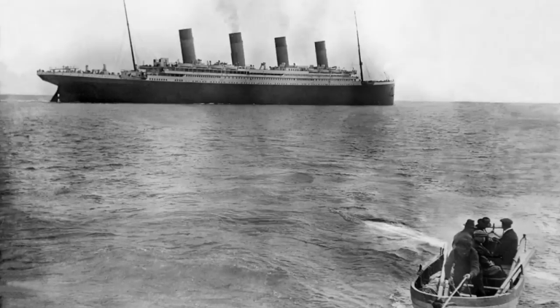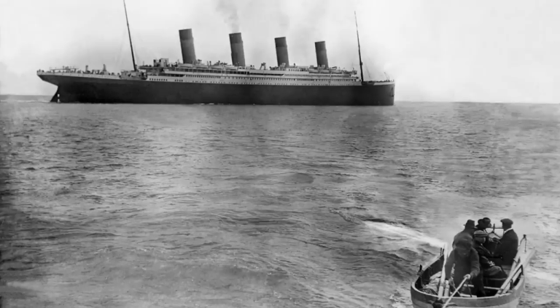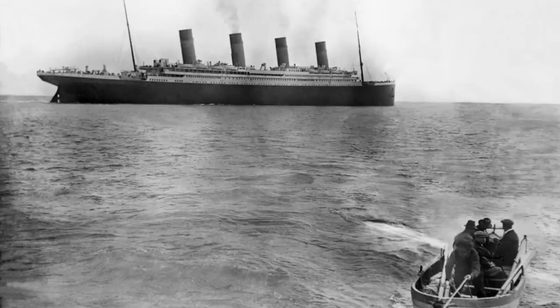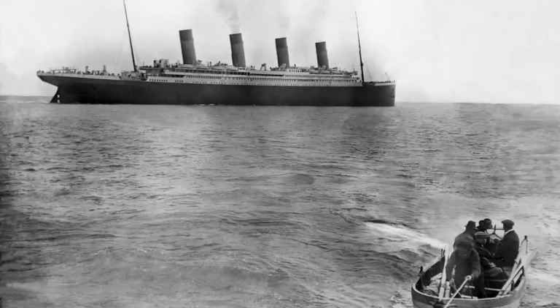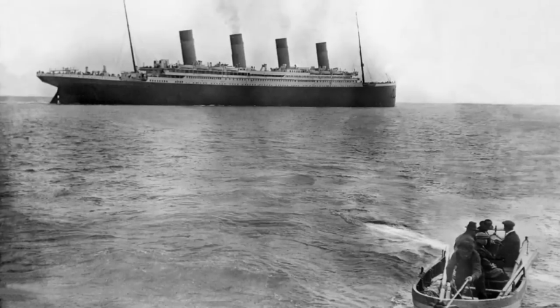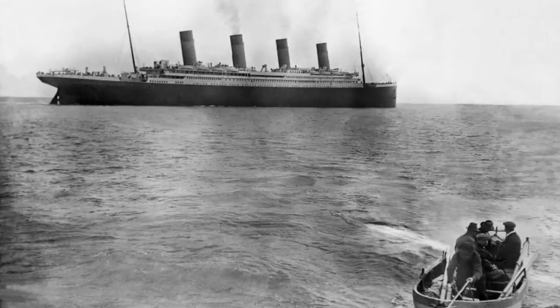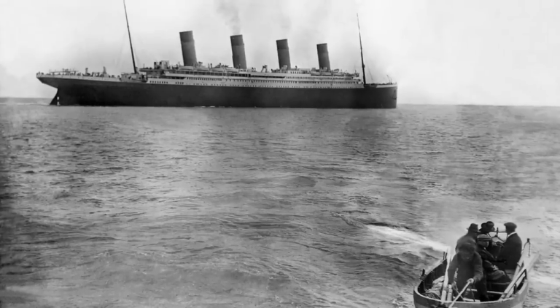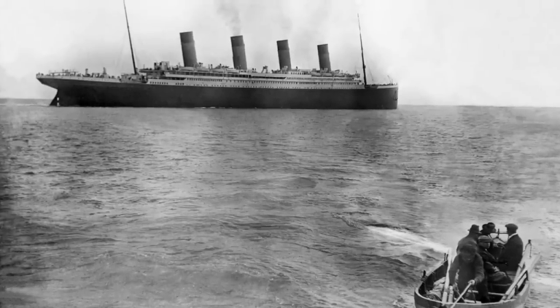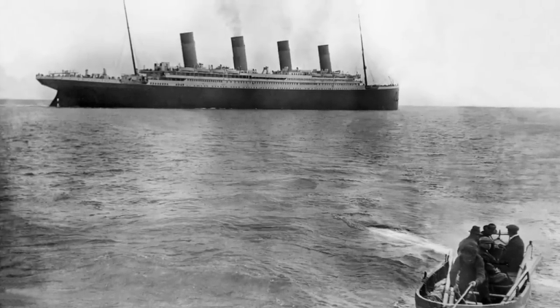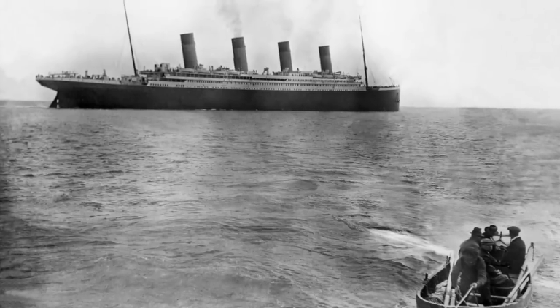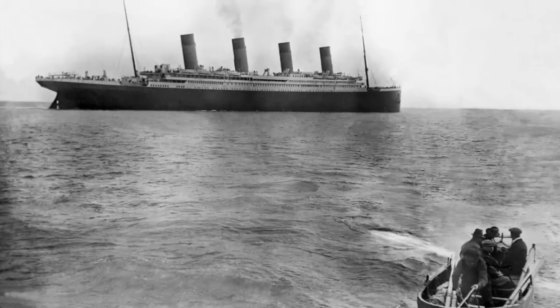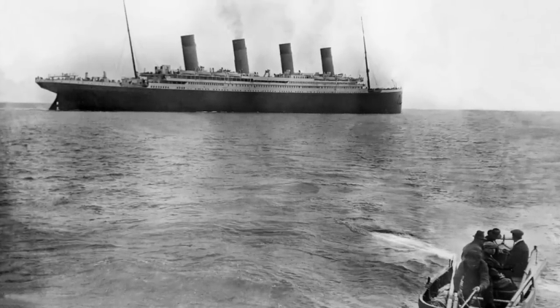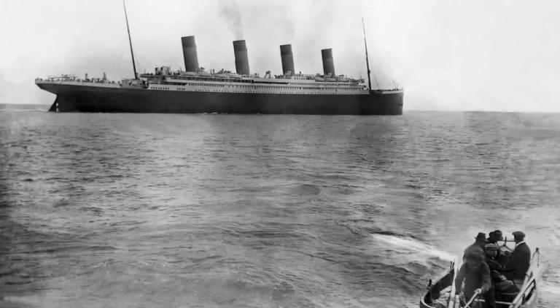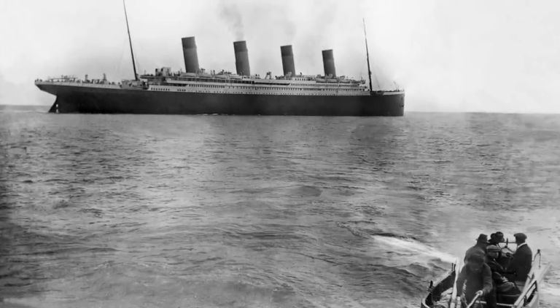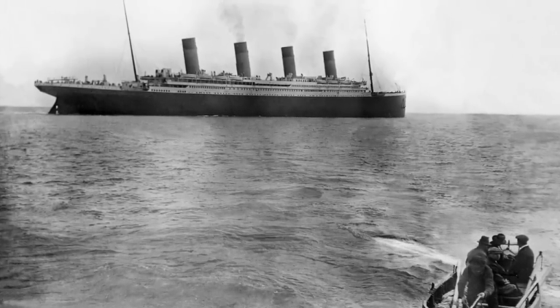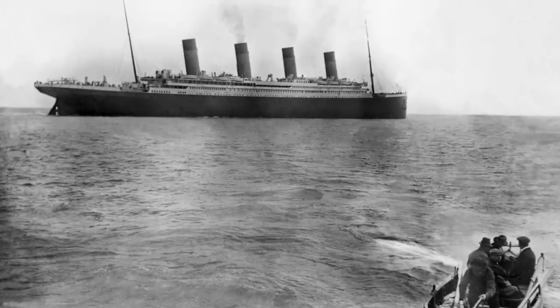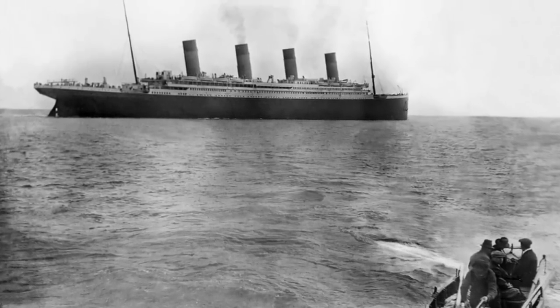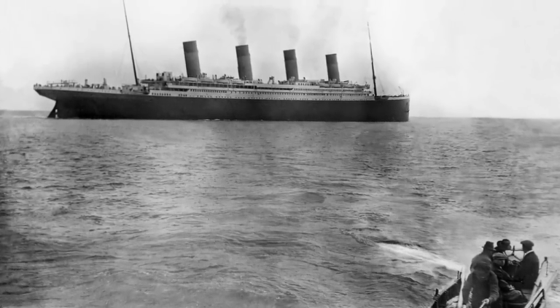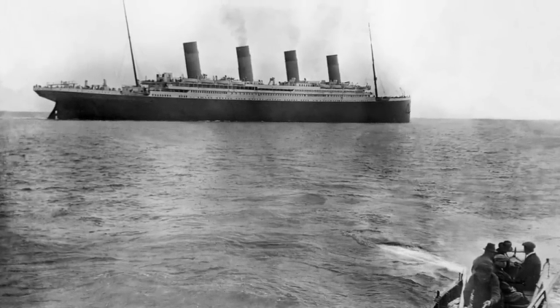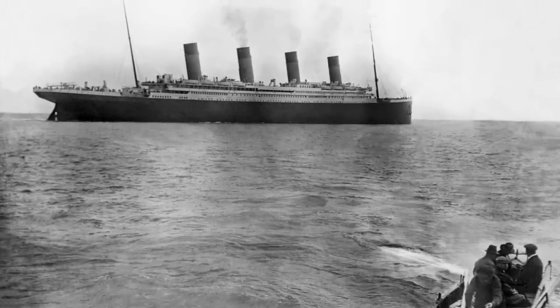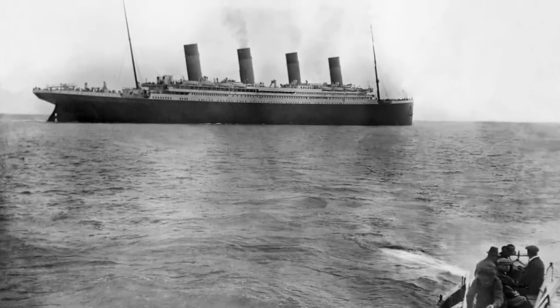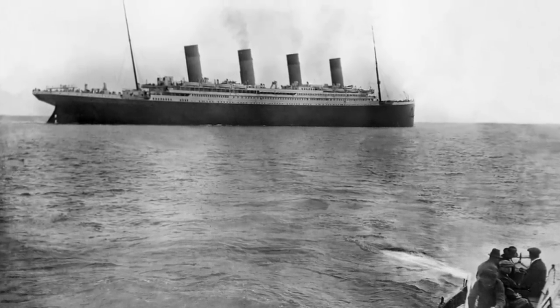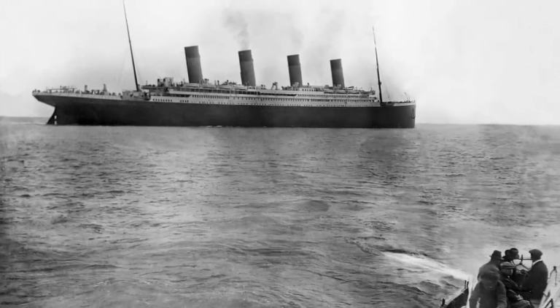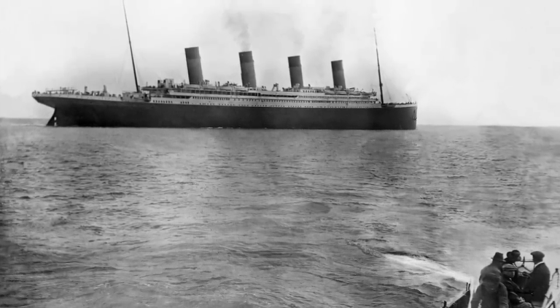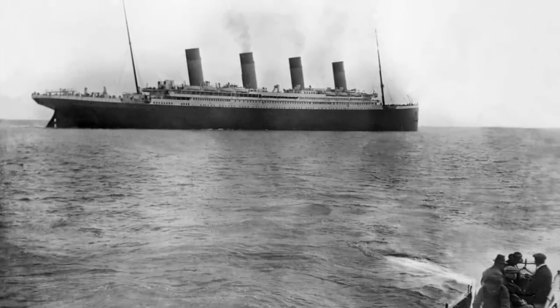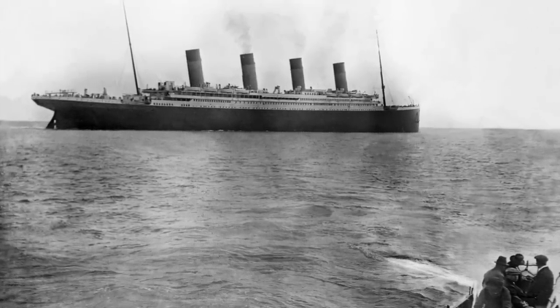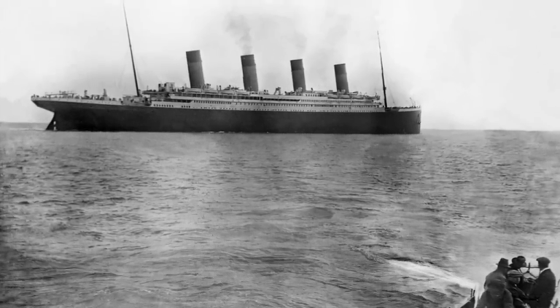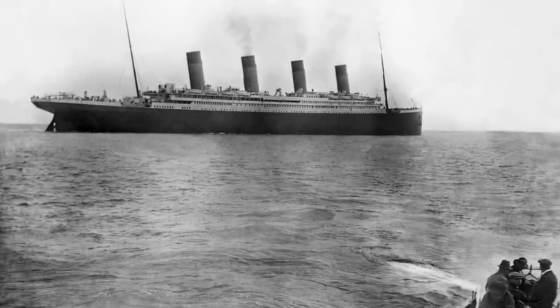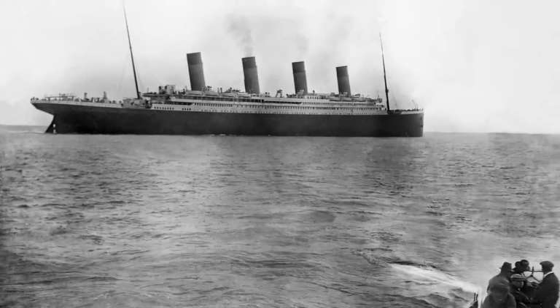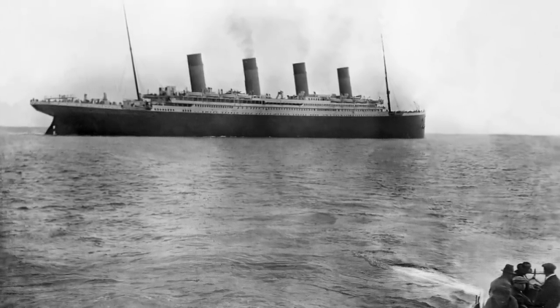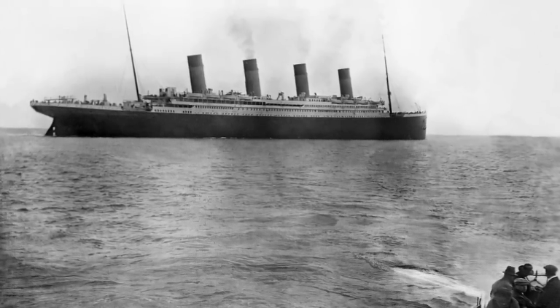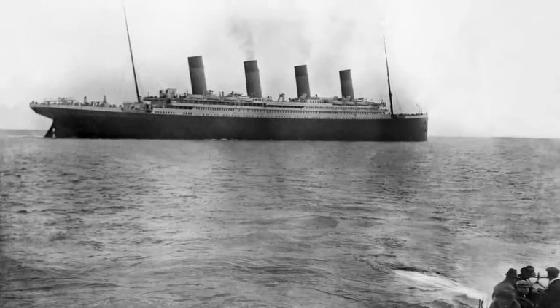At about 10, 10:30, it arrived into the harbor and it rounded the island, passing Roche's light.